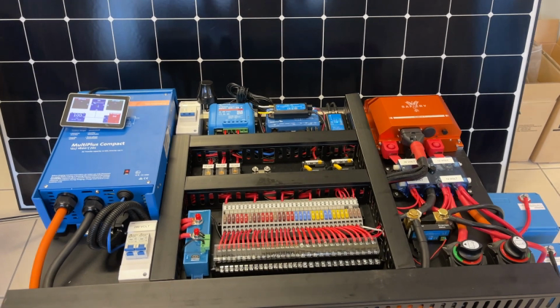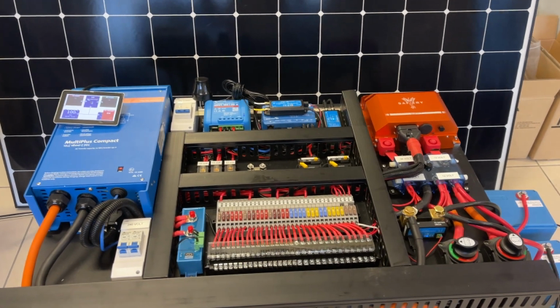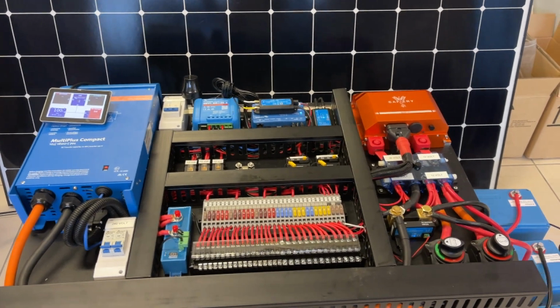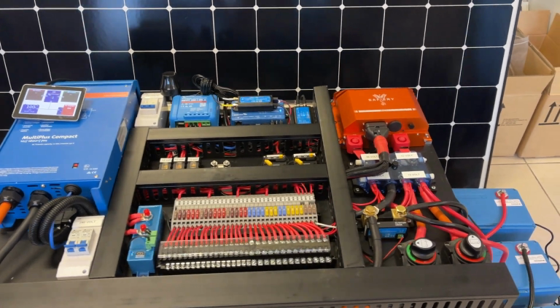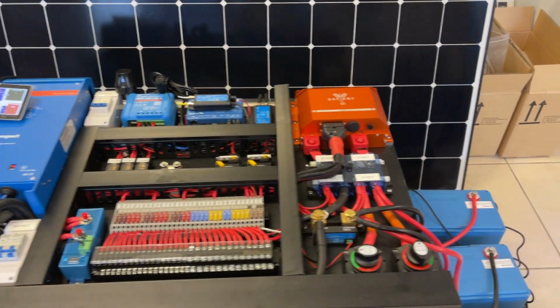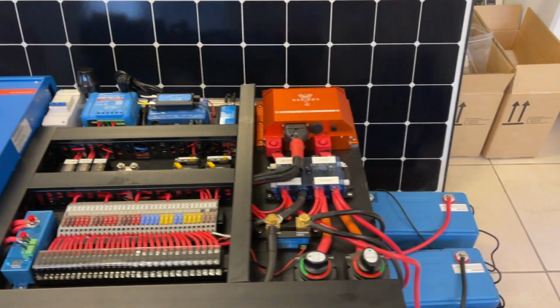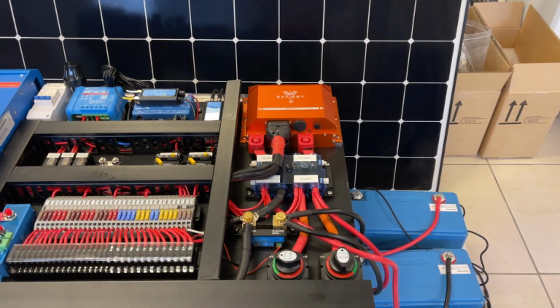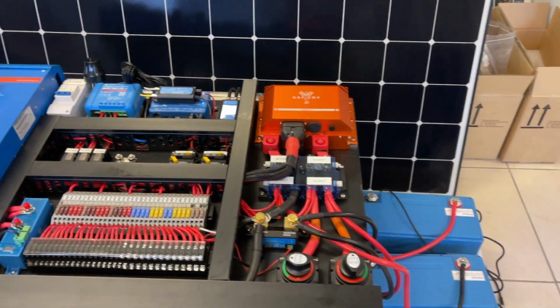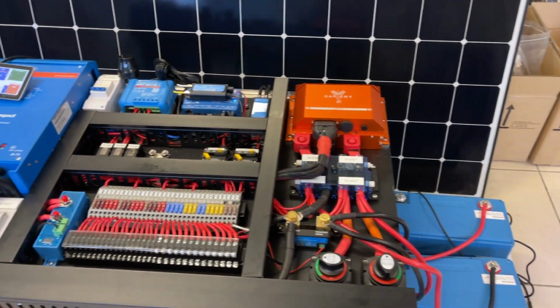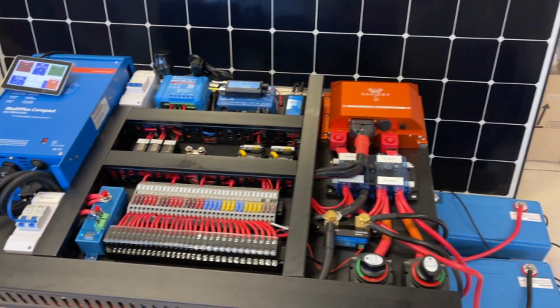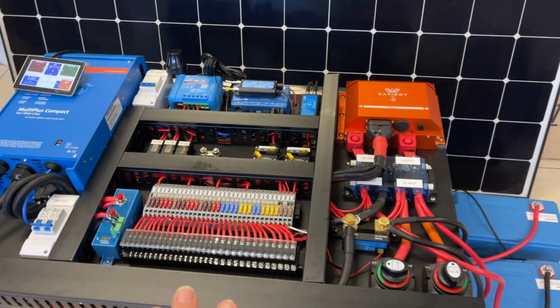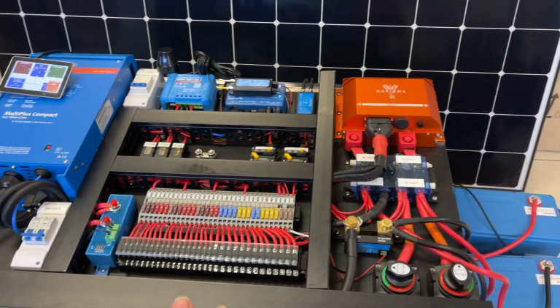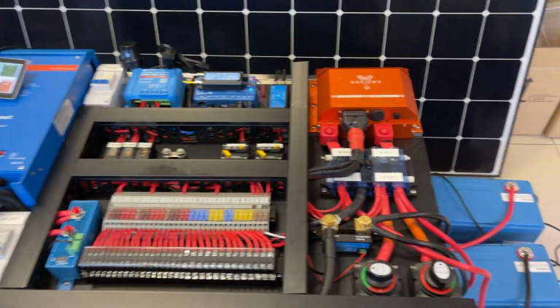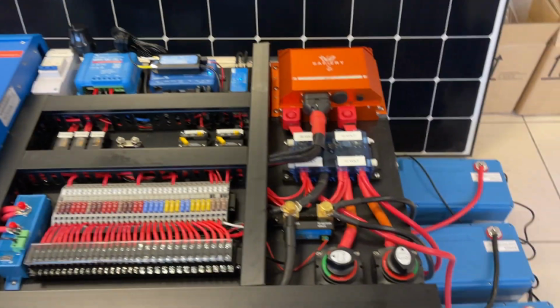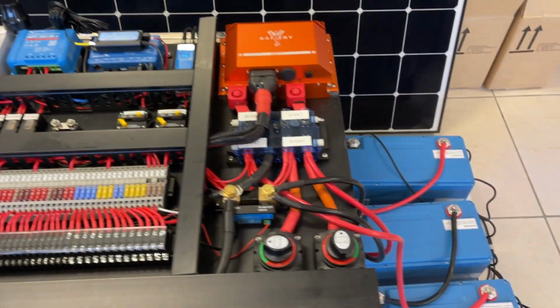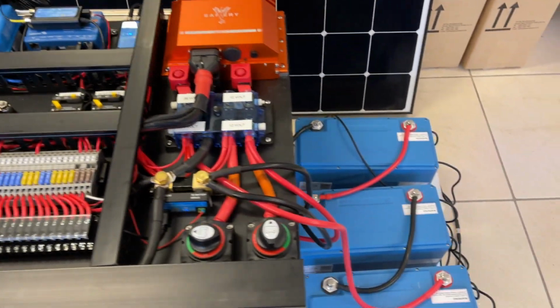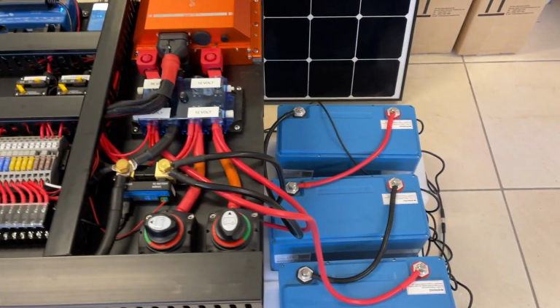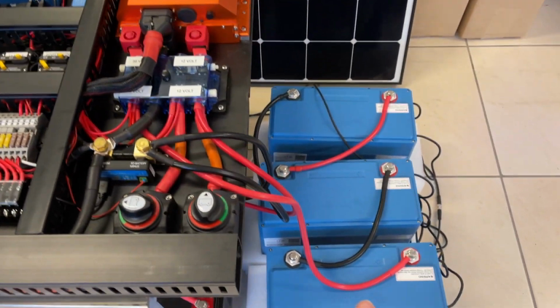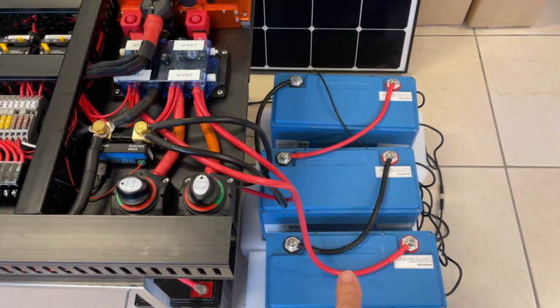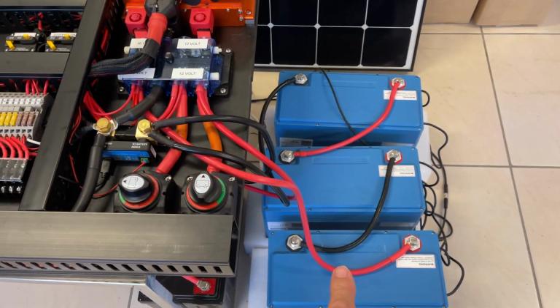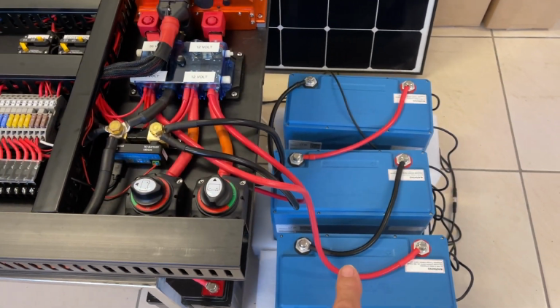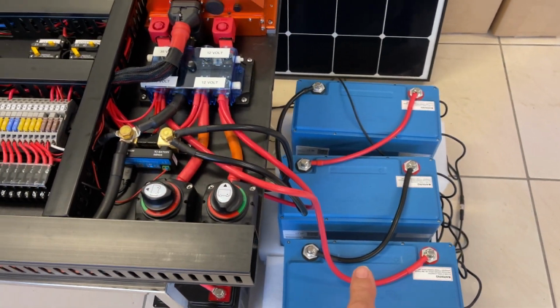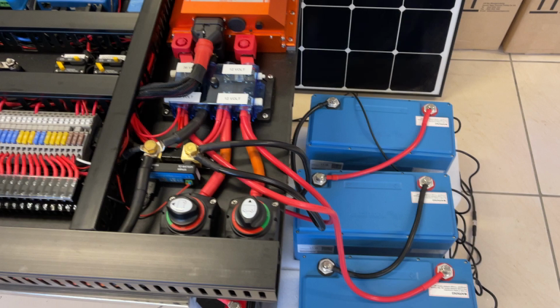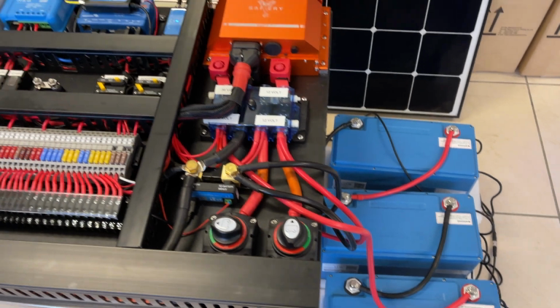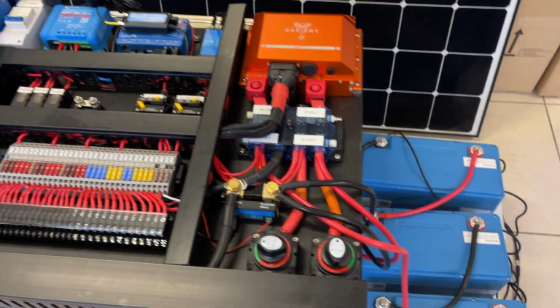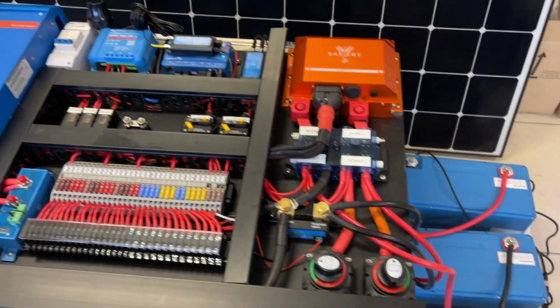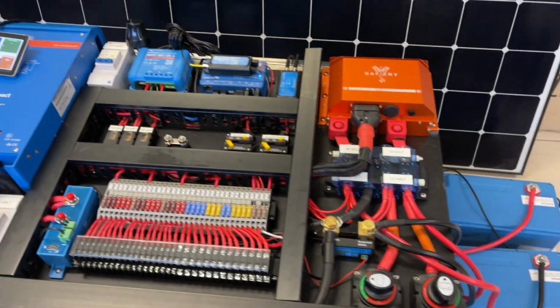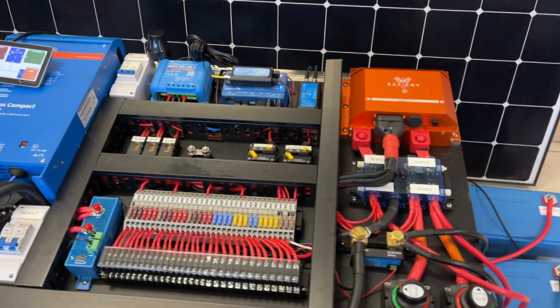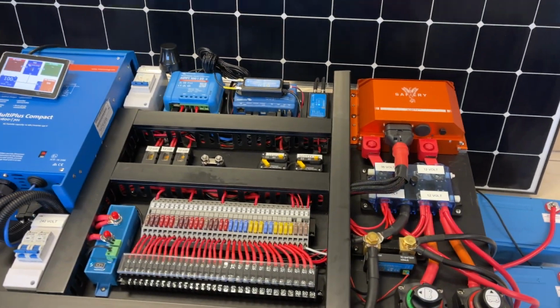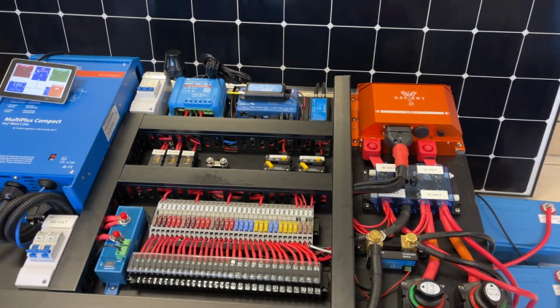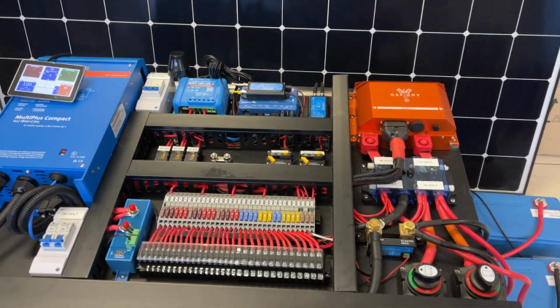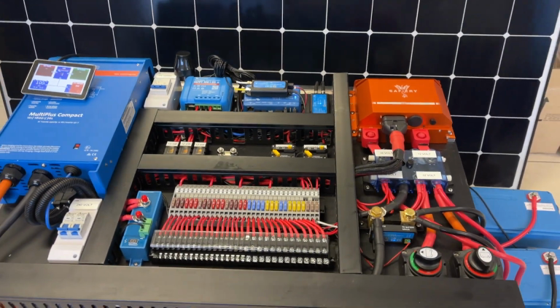This is a 36 volt system. This is in the centre console — three Victron 200 amp hour lithium batteries. Tonnes of energy there.